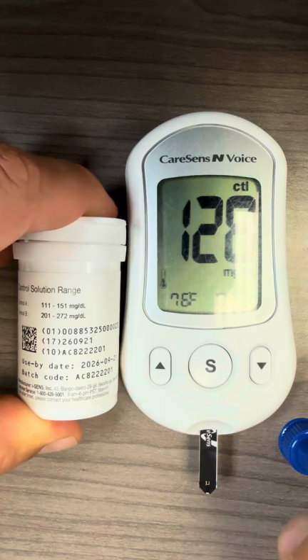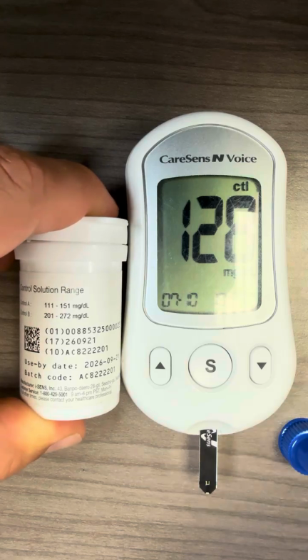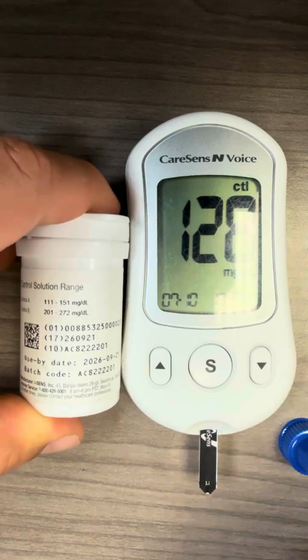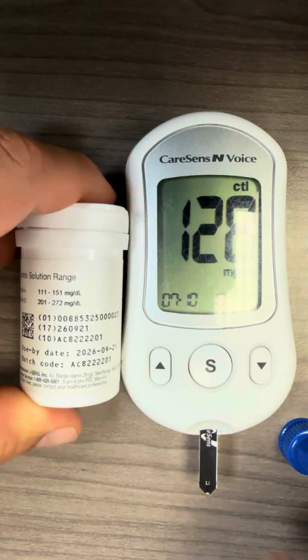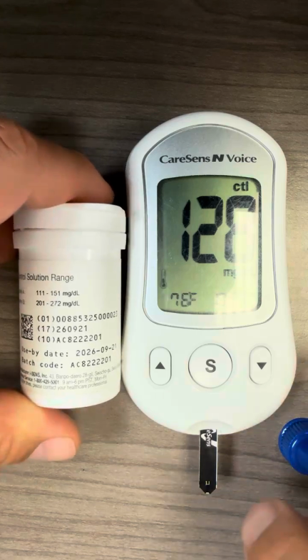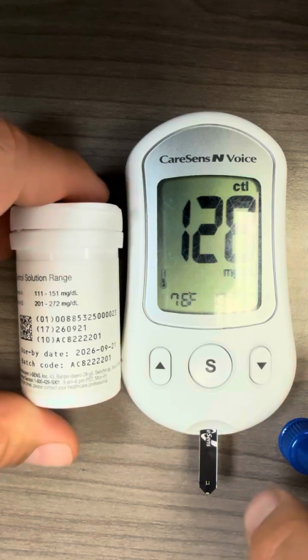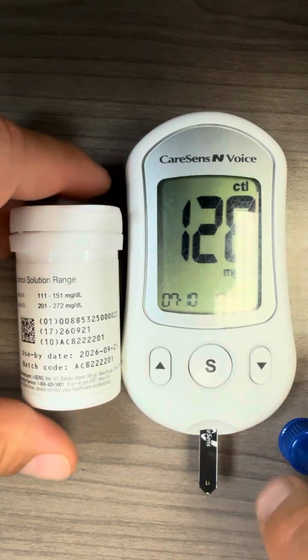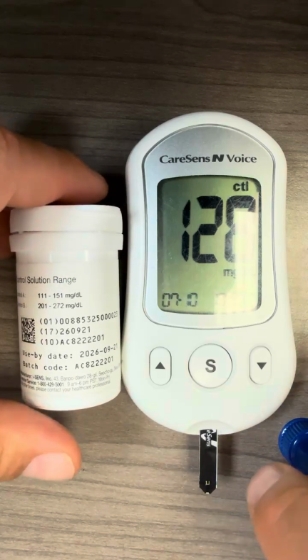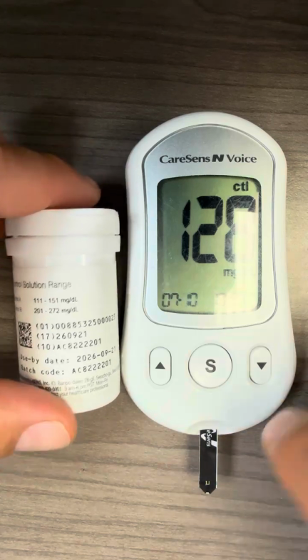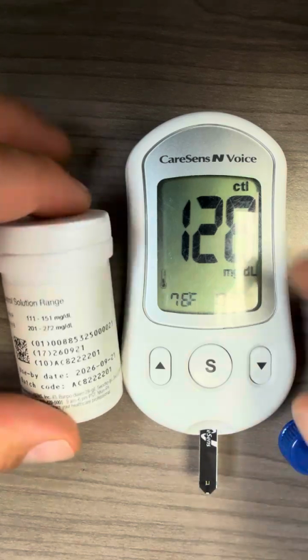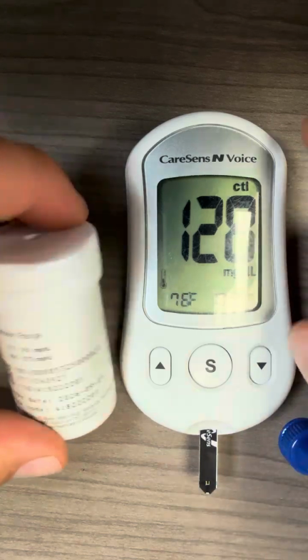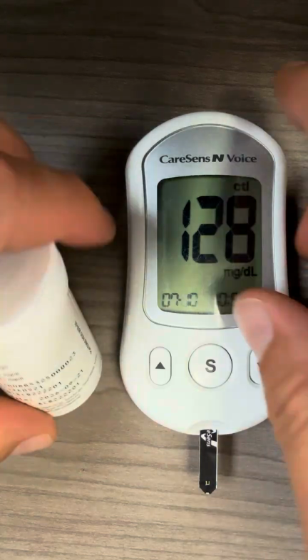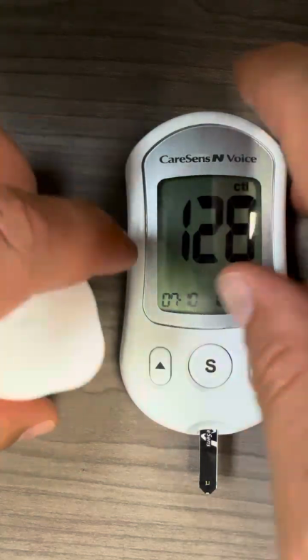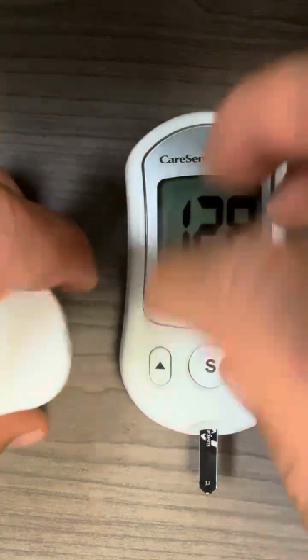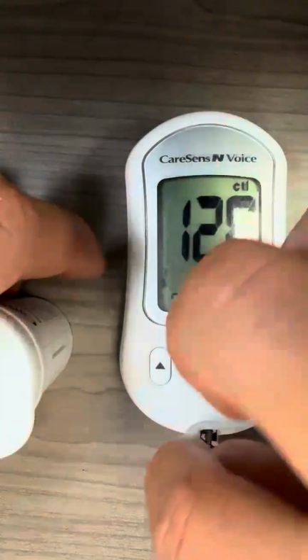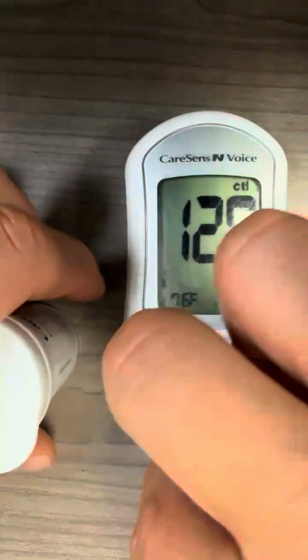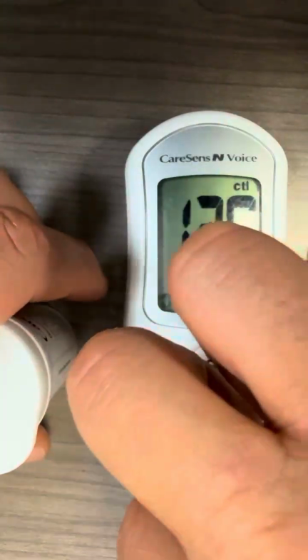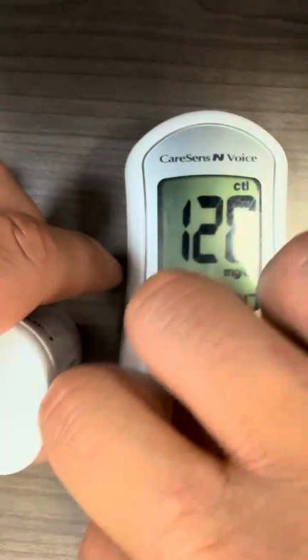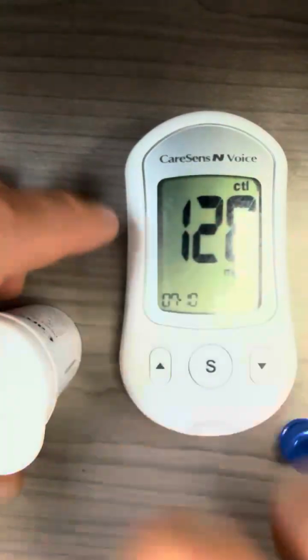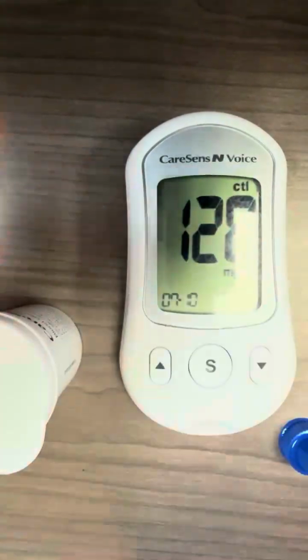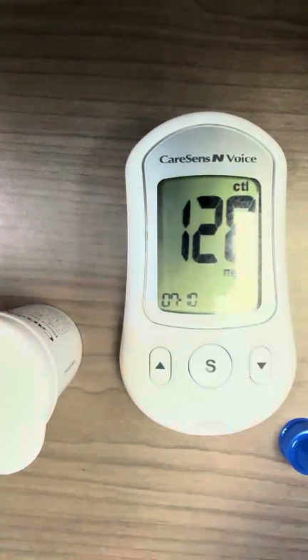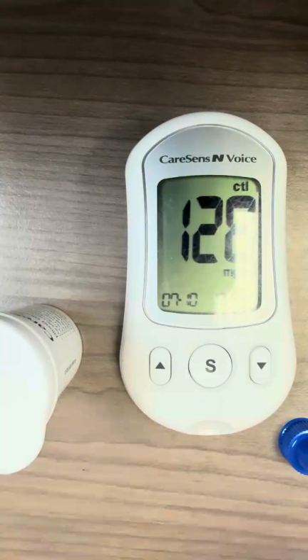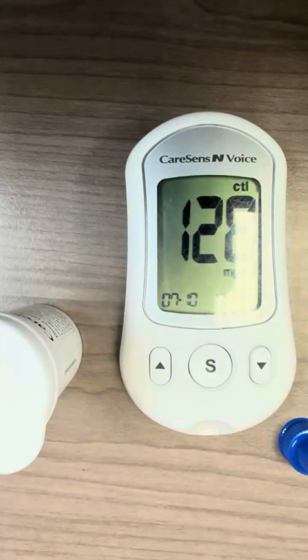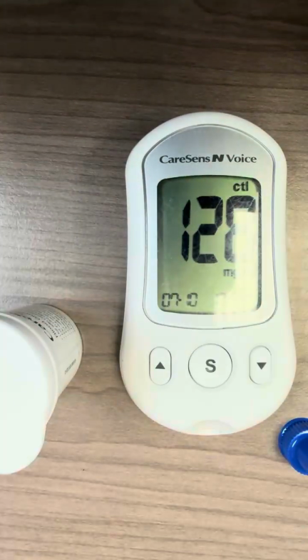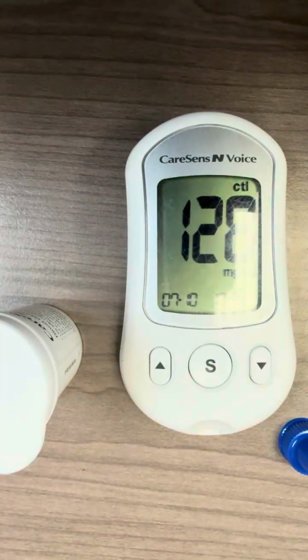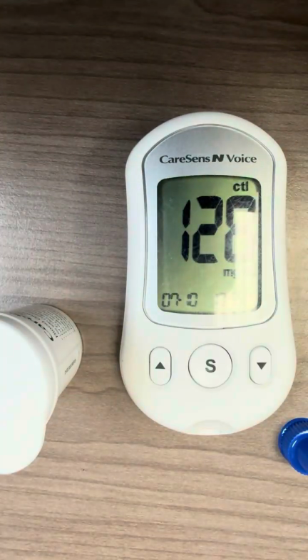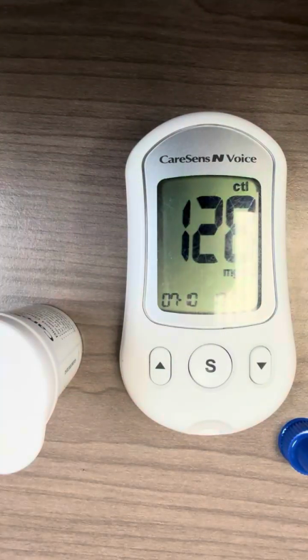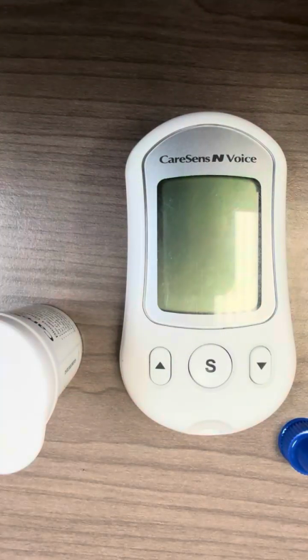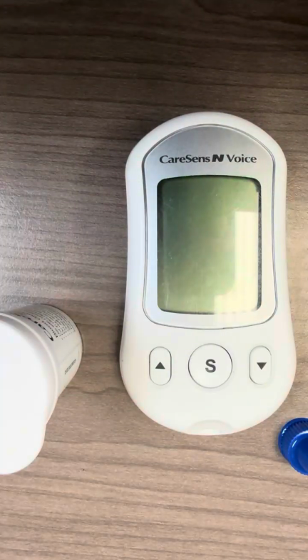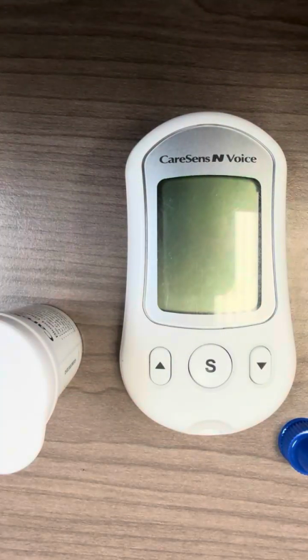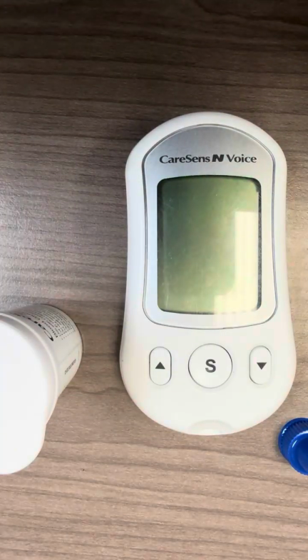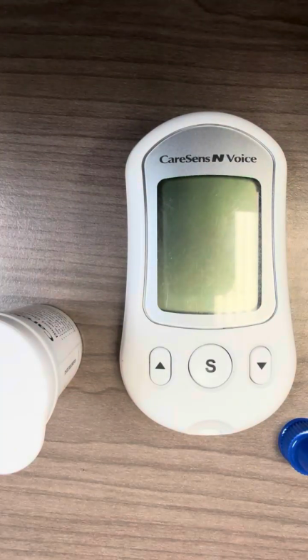From here, it's as simple as taking off the test strip to discard it, and it is good to go.